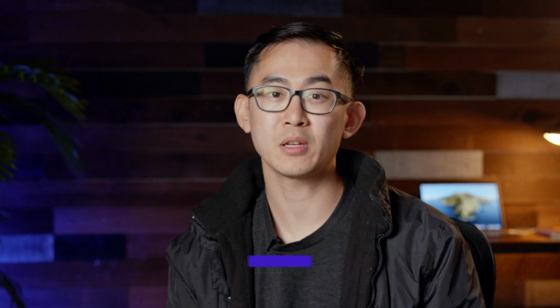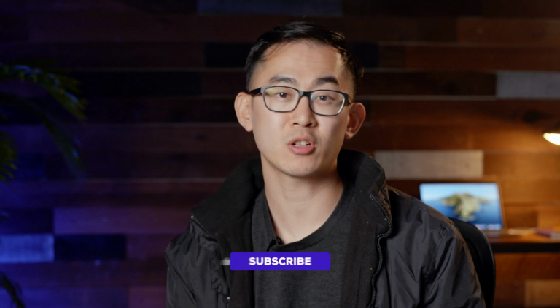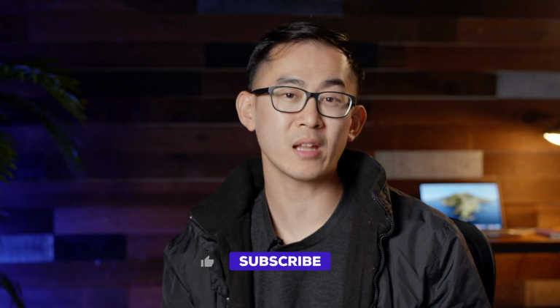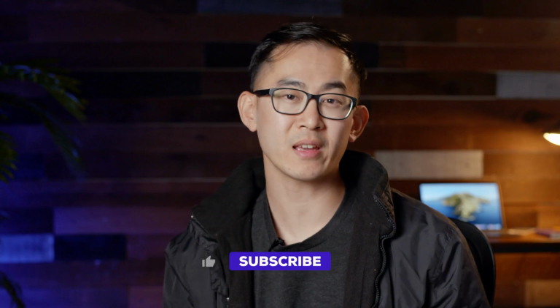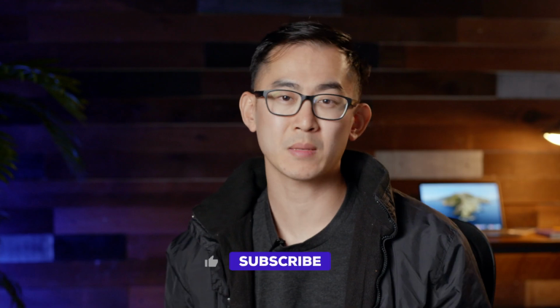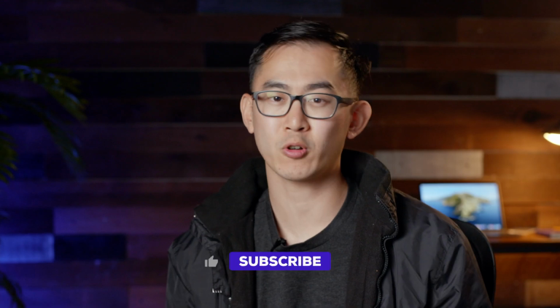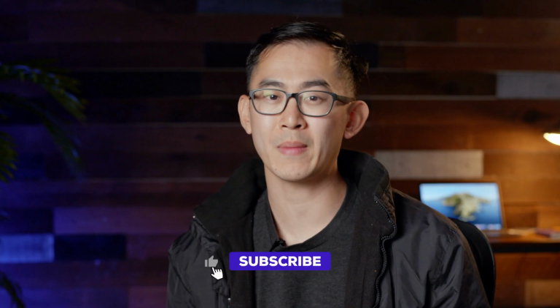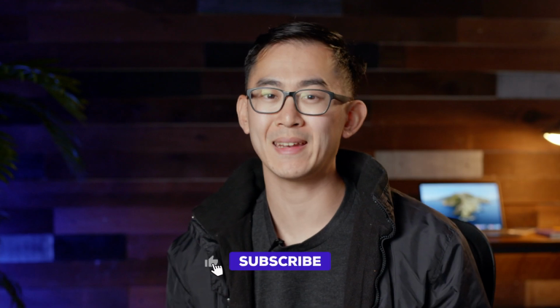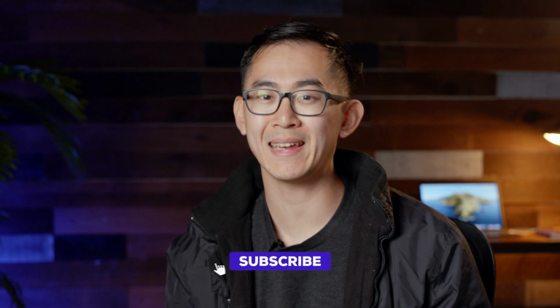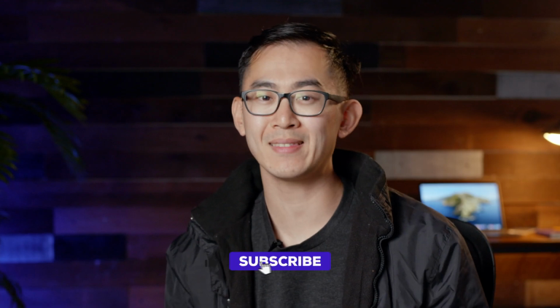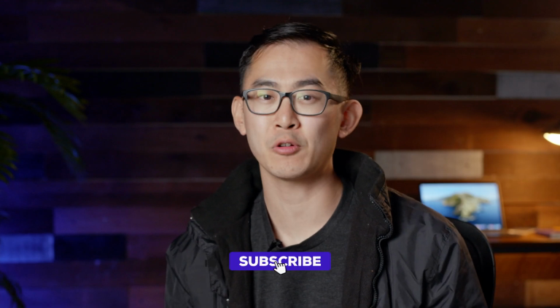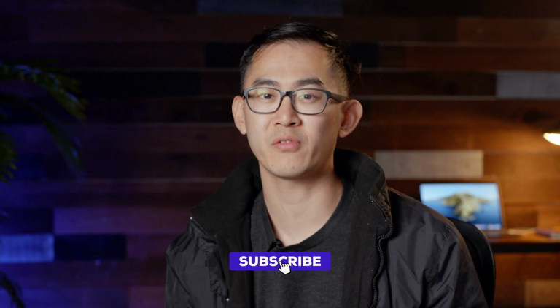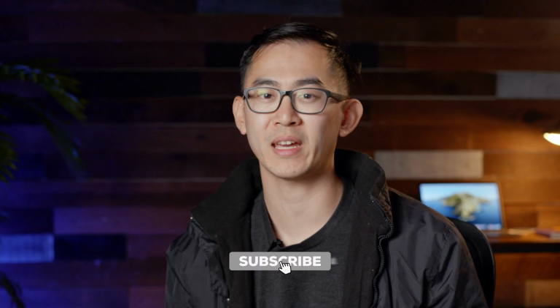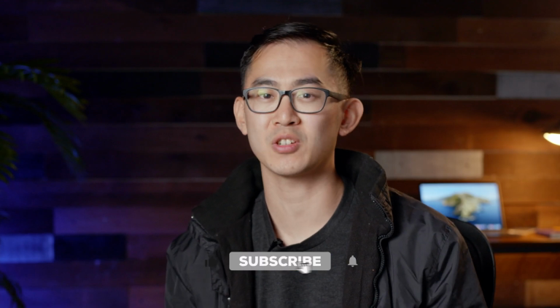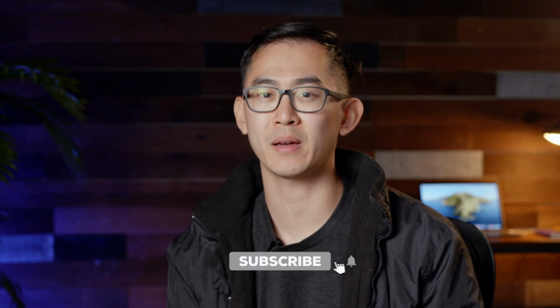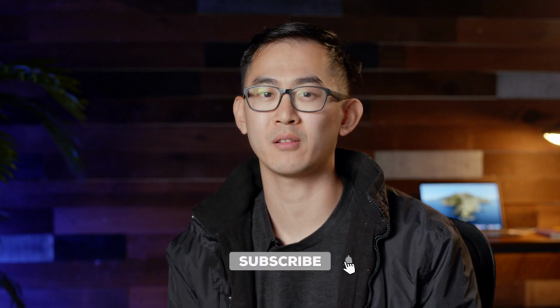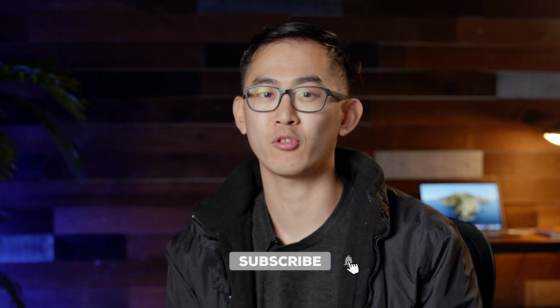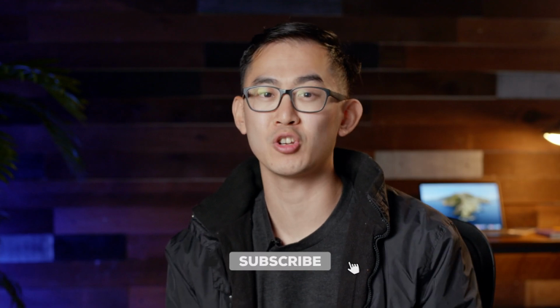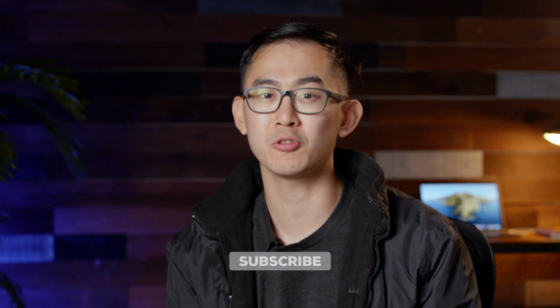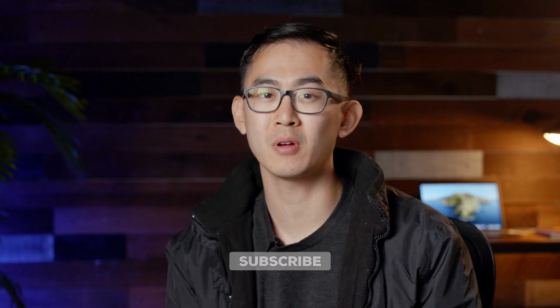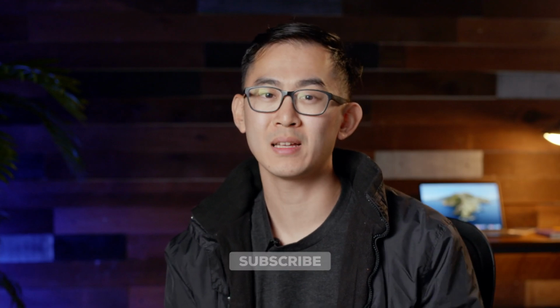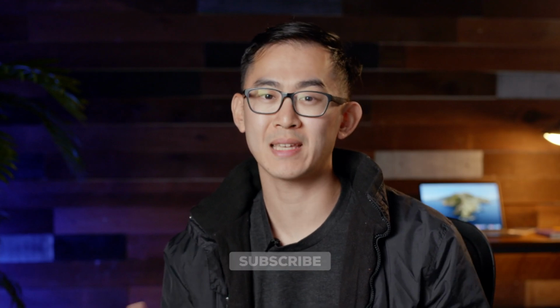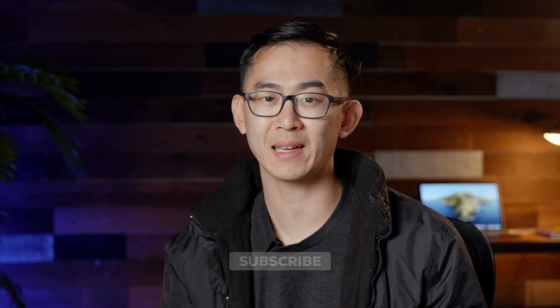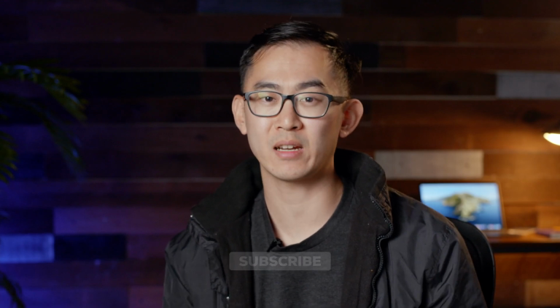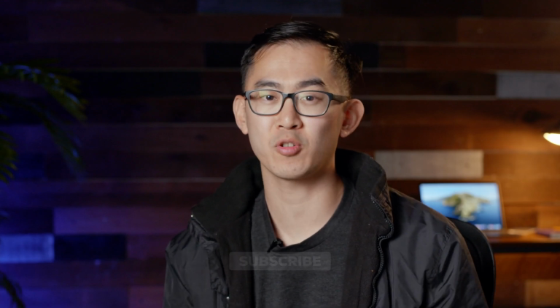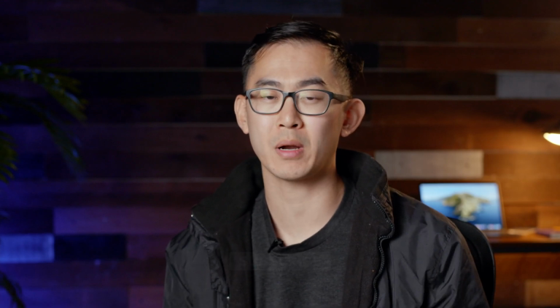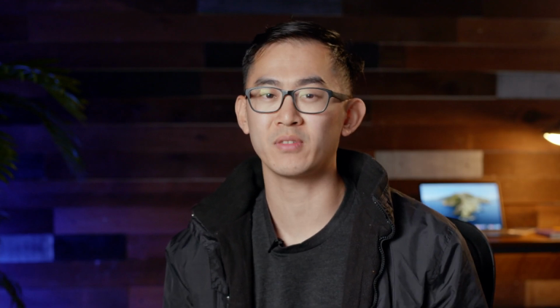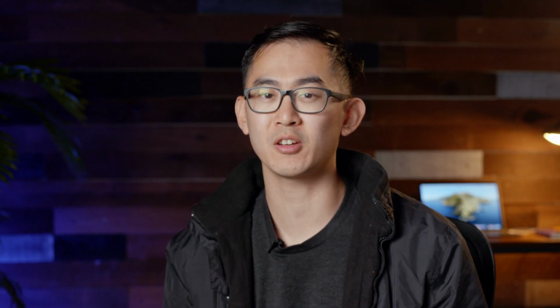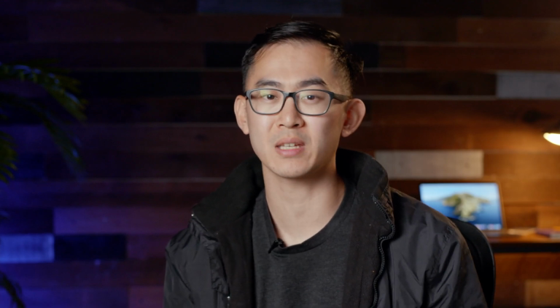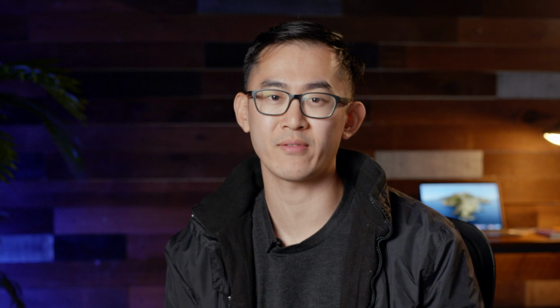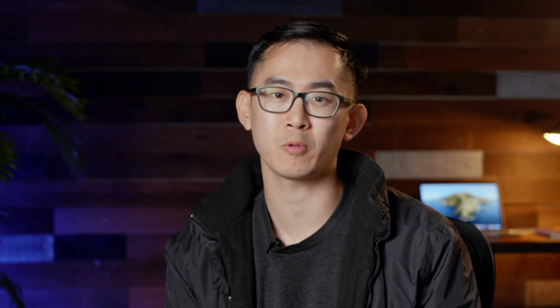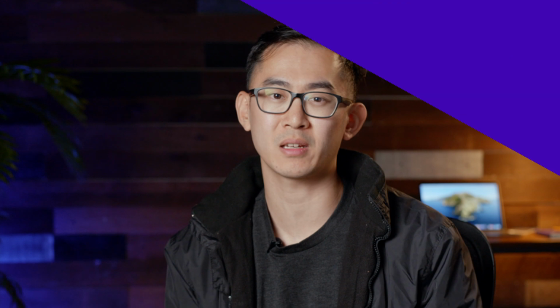Be sure to like, subscribe, and hit the notification bell for new tech interview prep videos every week.